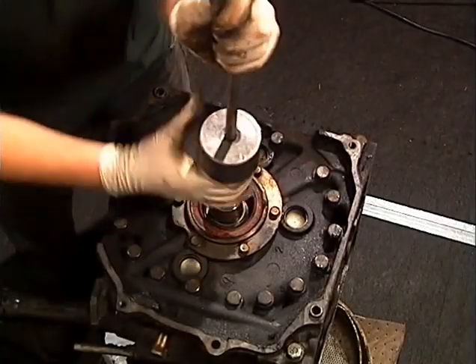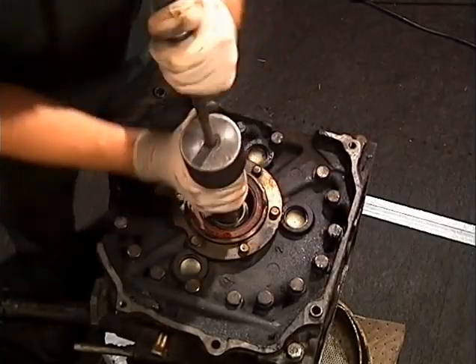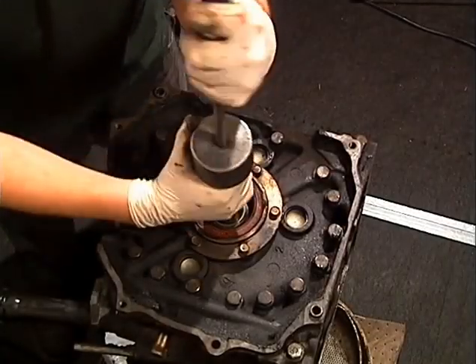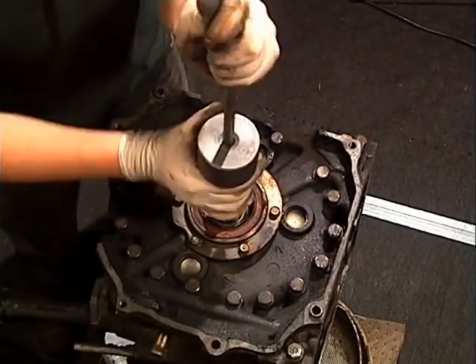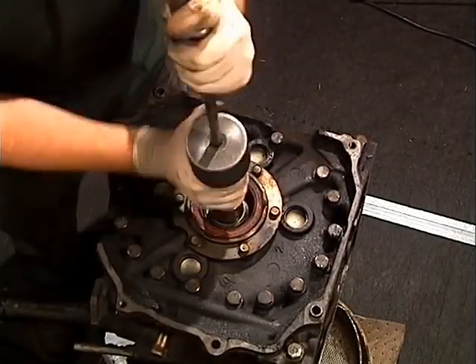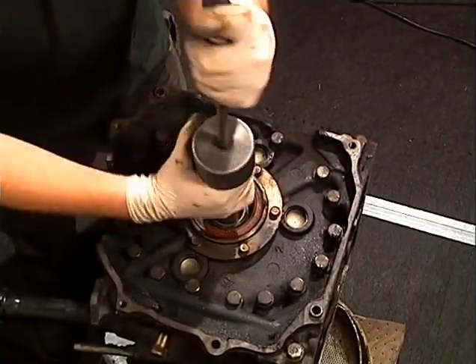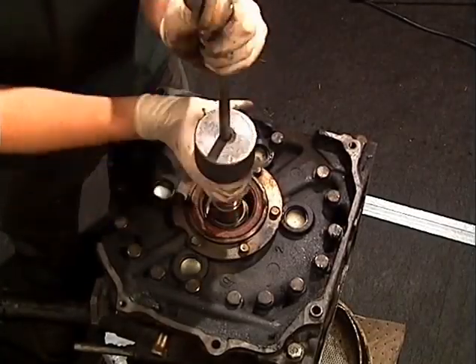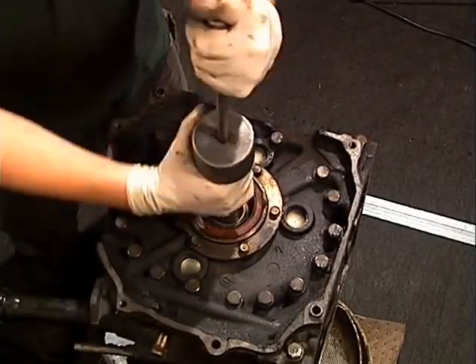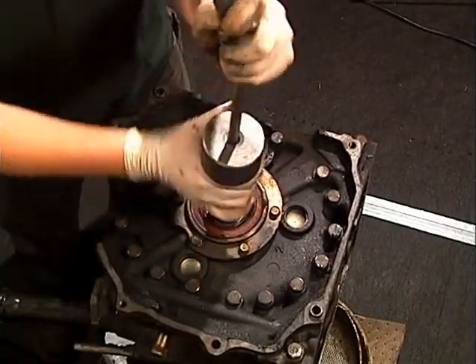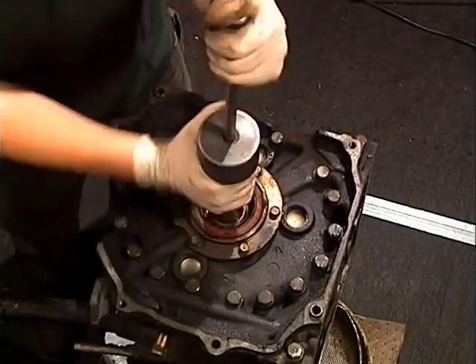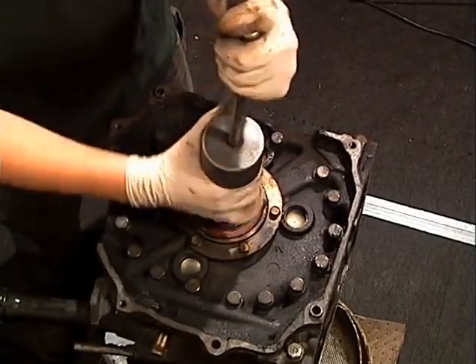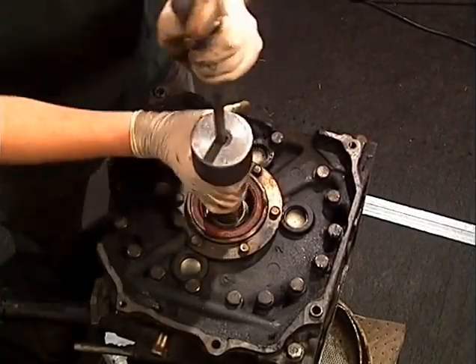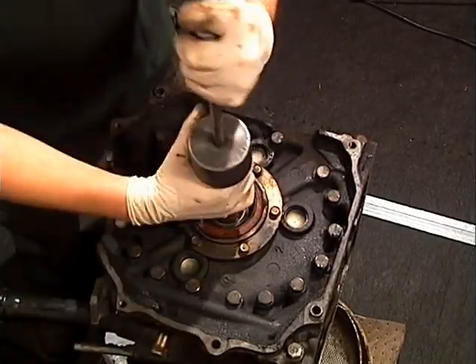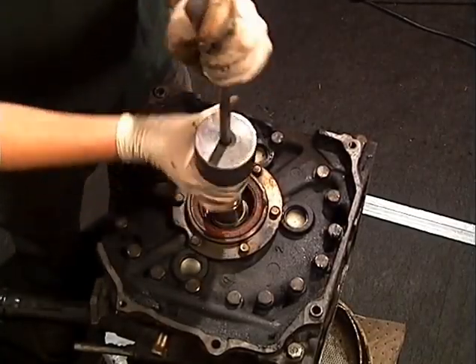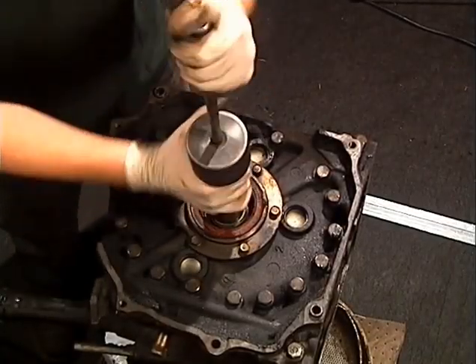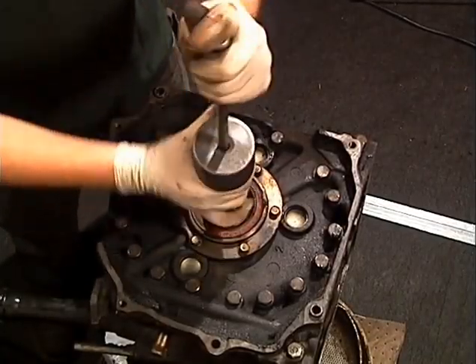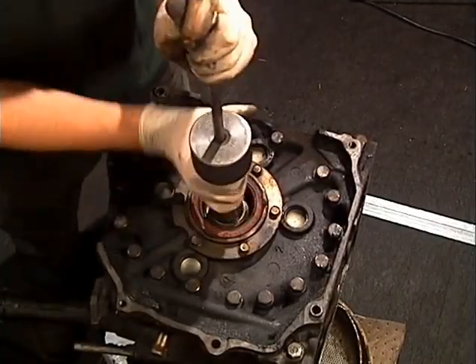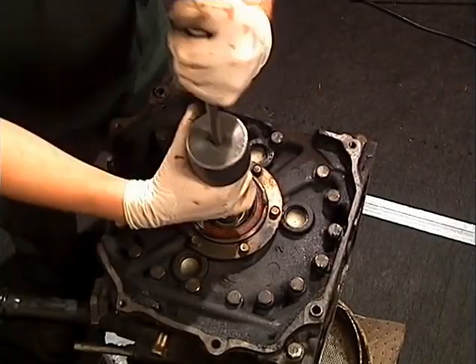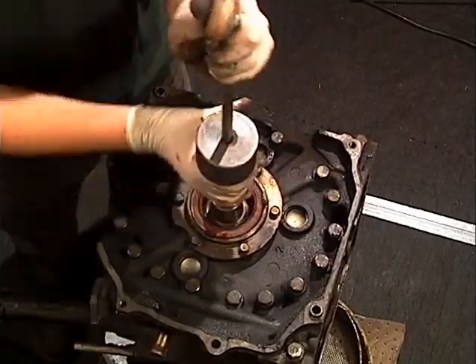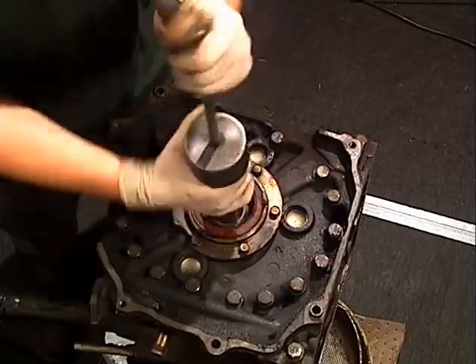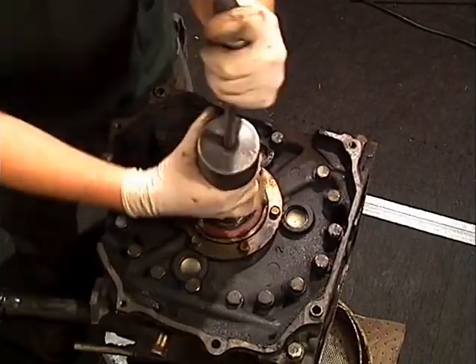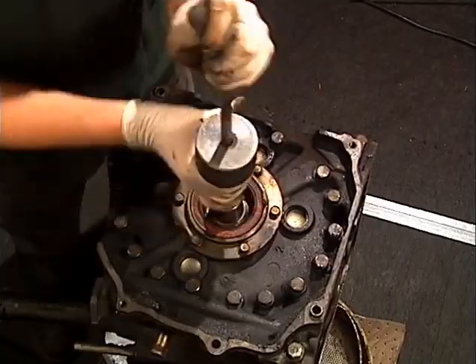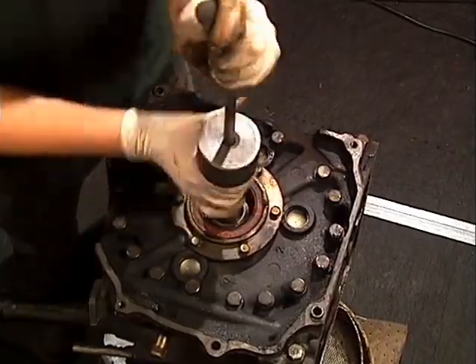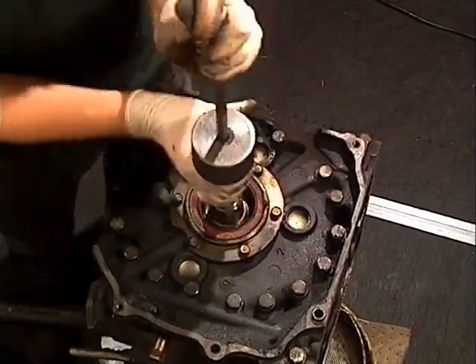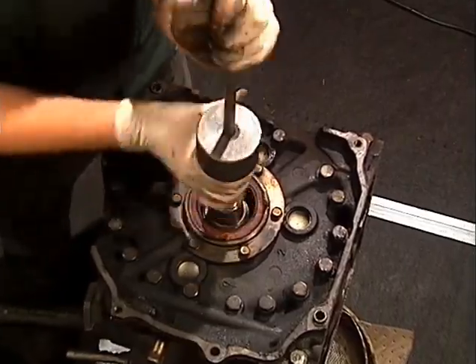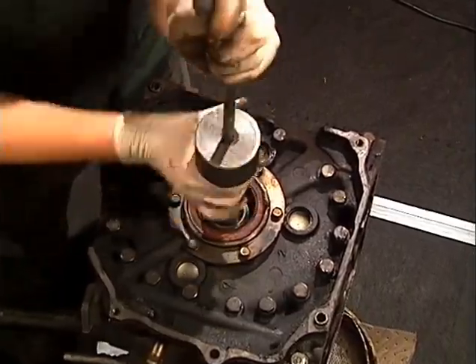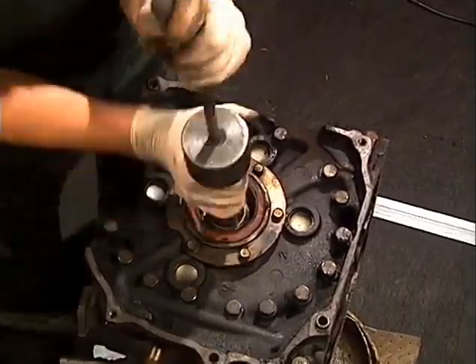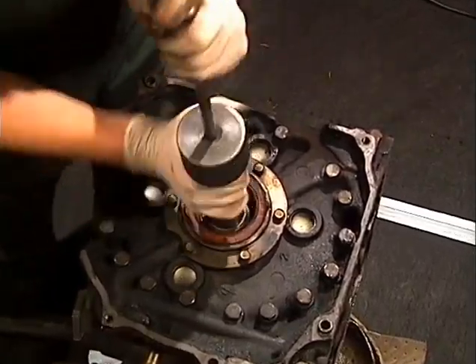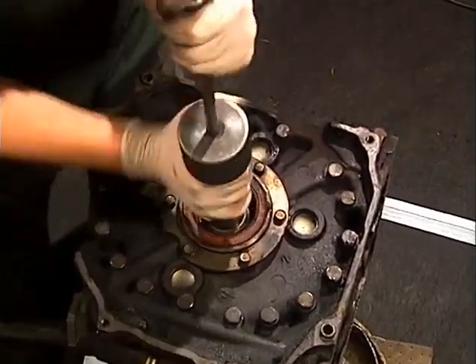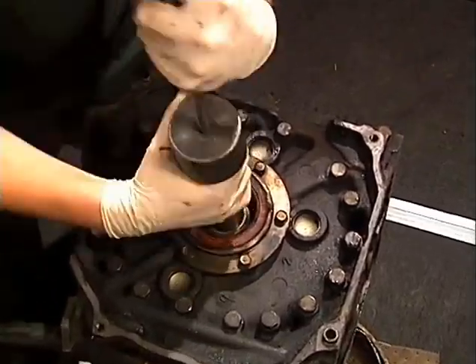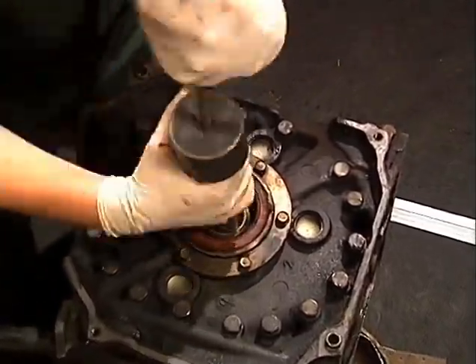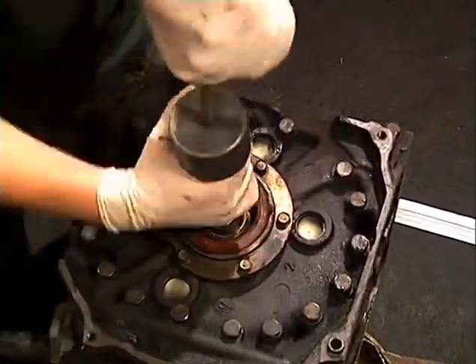The best time to pull the pilot bearing out is while the shaft is contained in the engine, like right now.